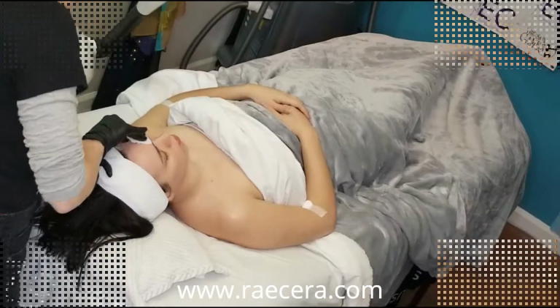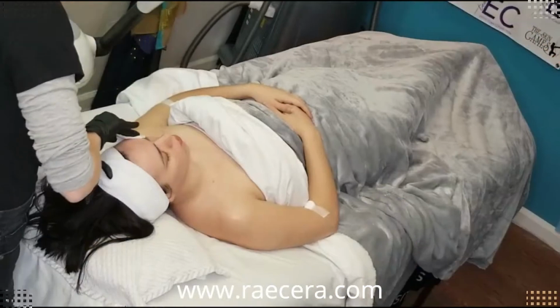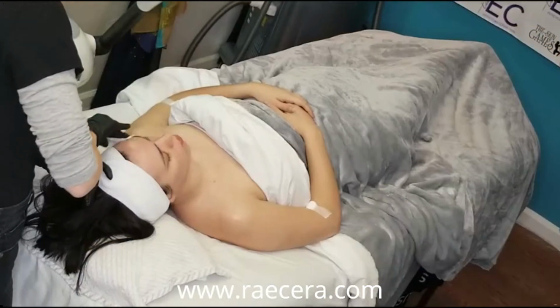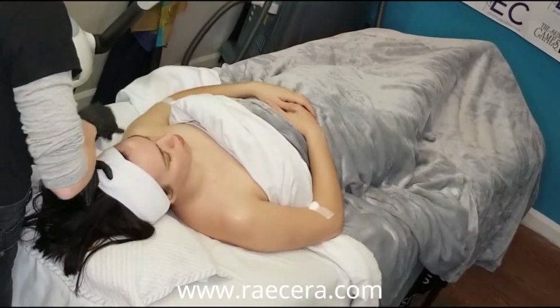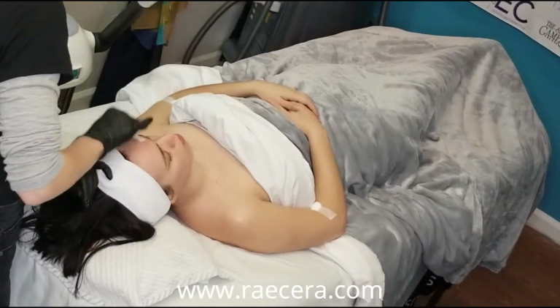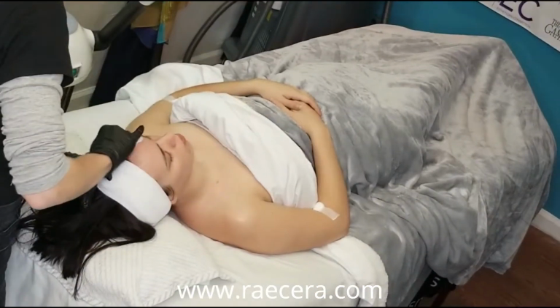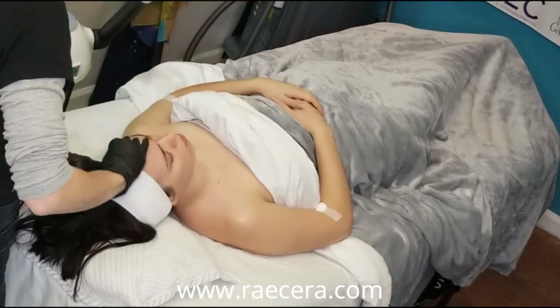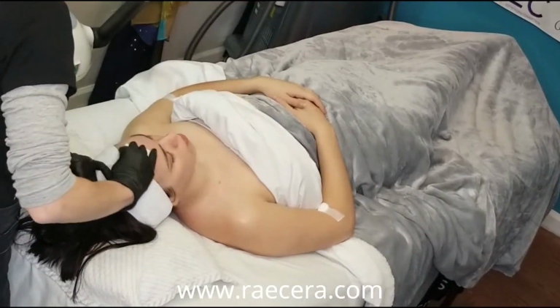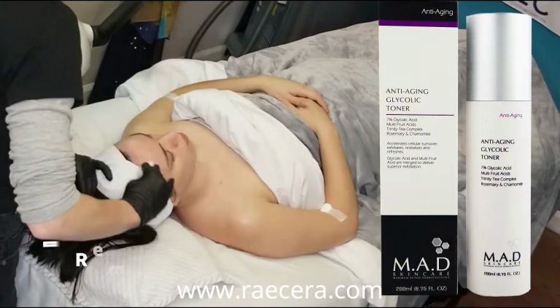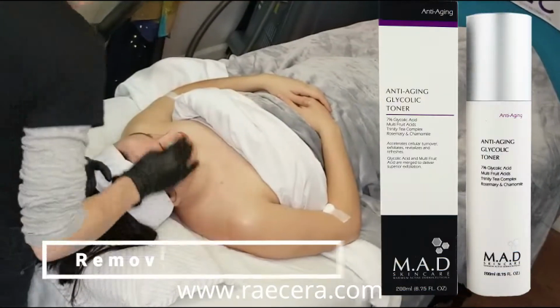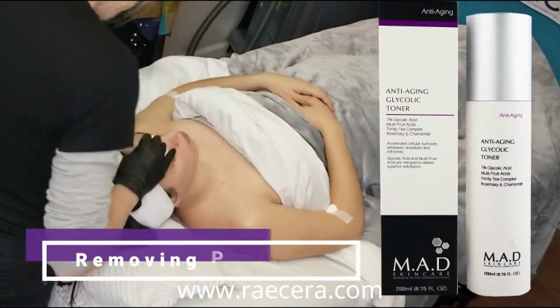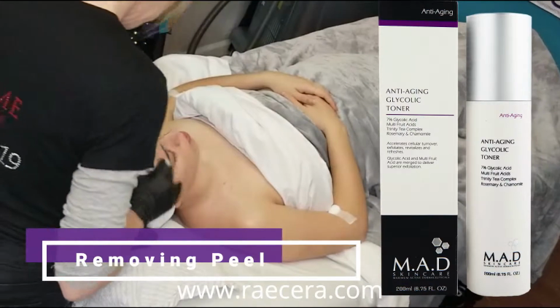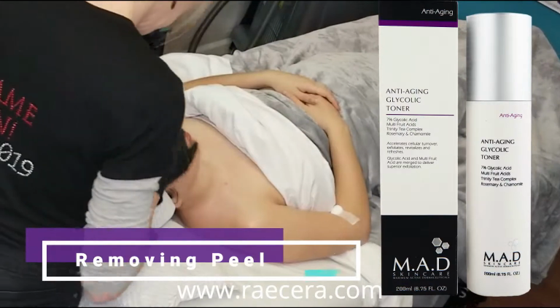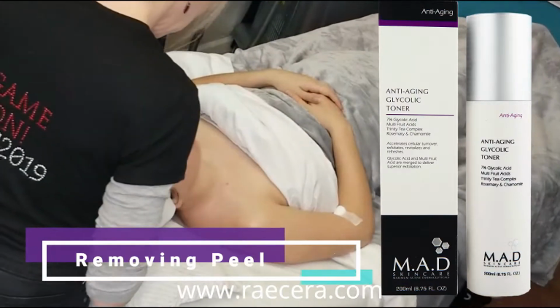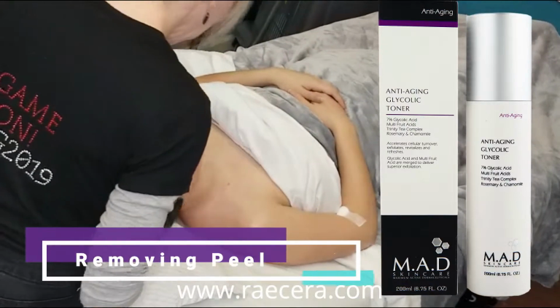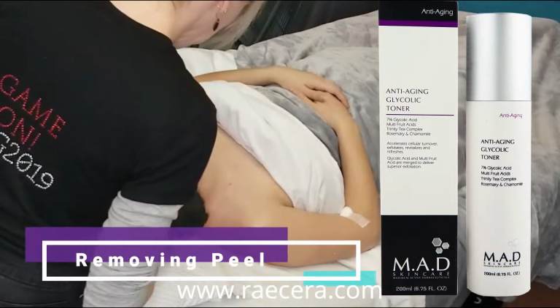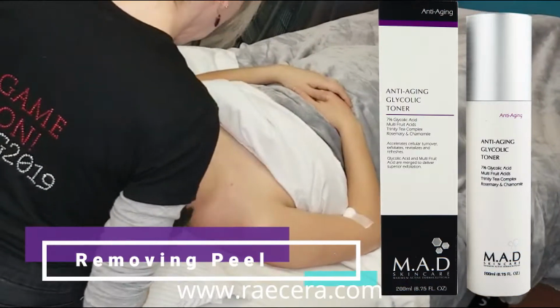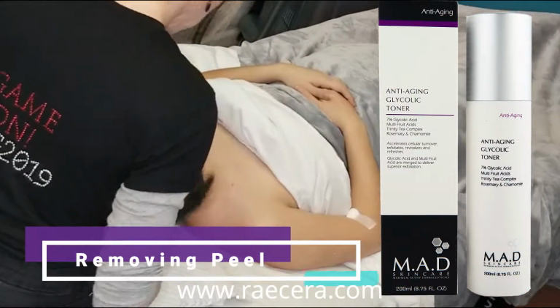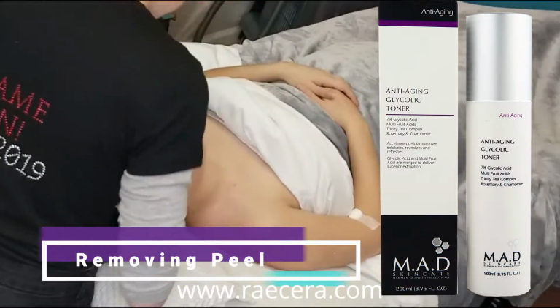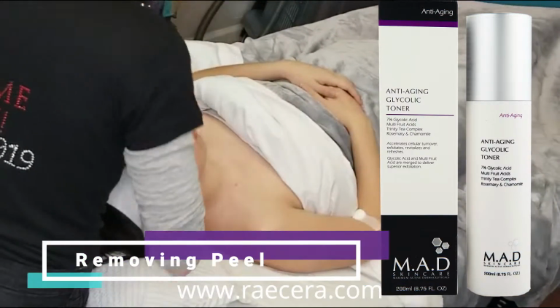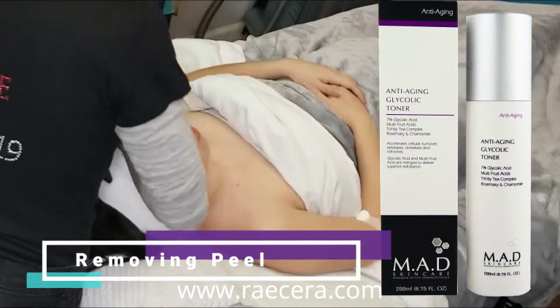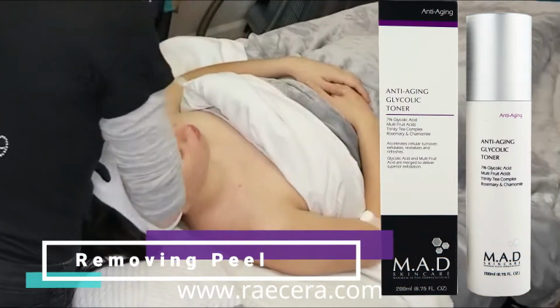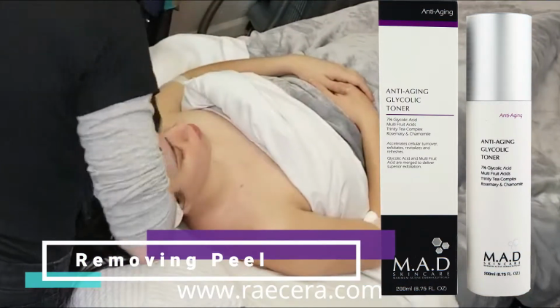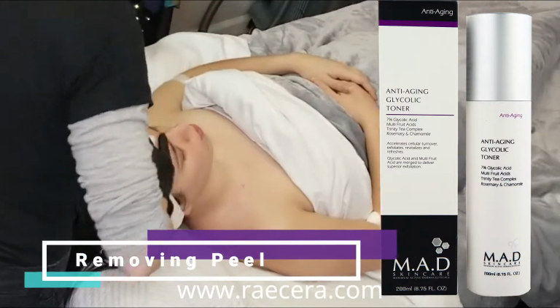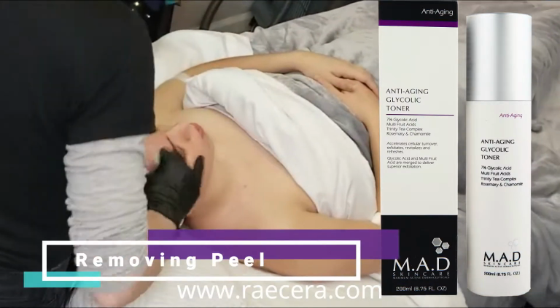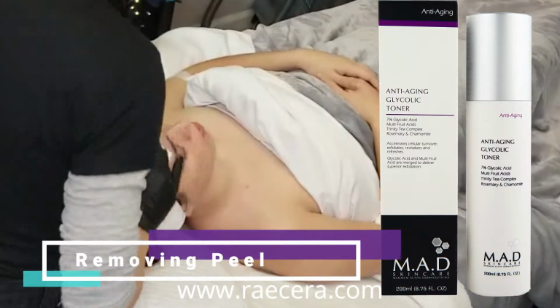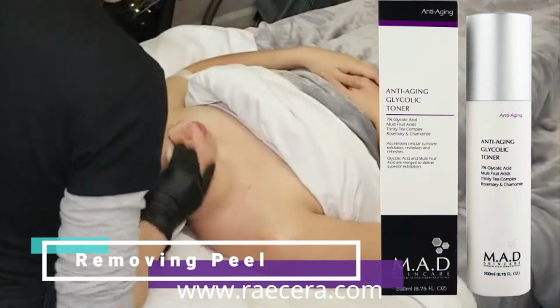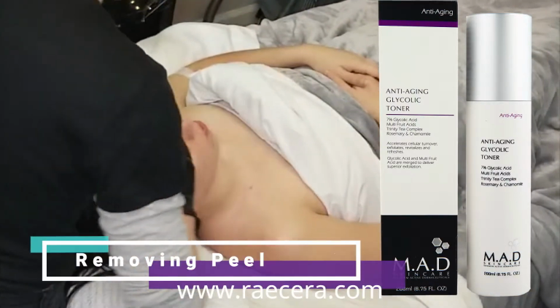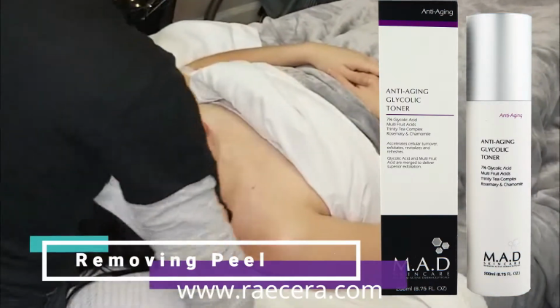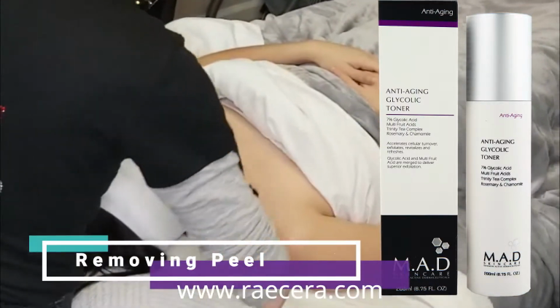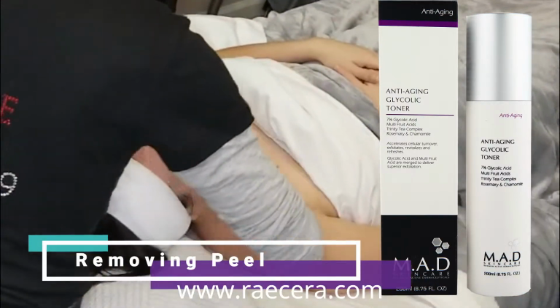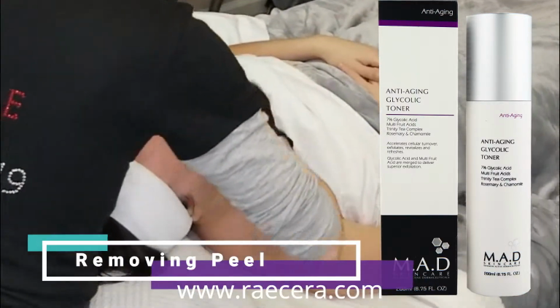We remove the peel also with glycolic toner to start to bring the pH back up, before fully neutralizing with water.